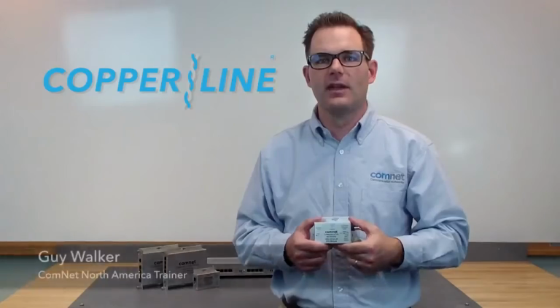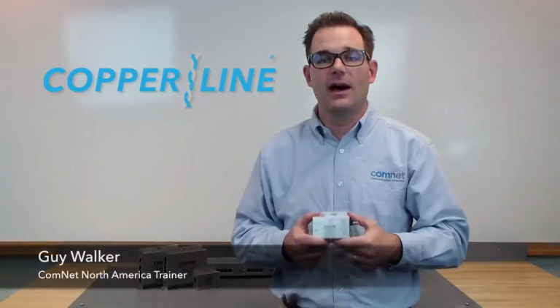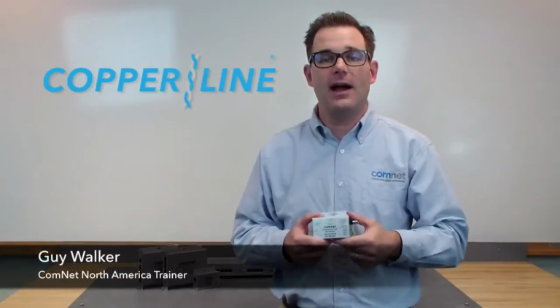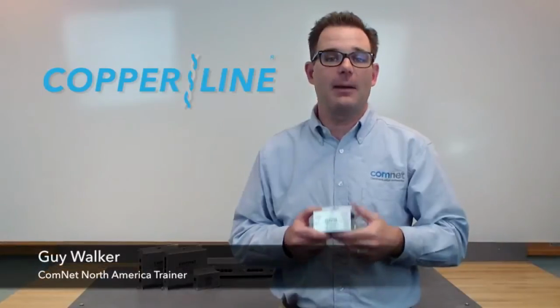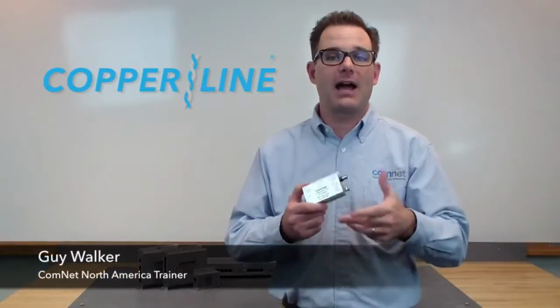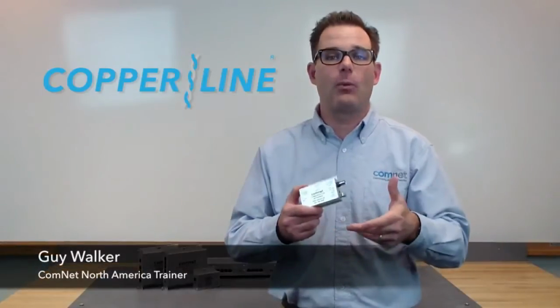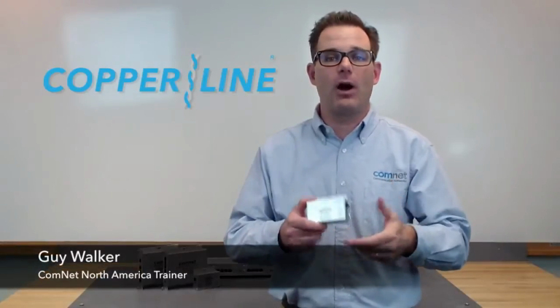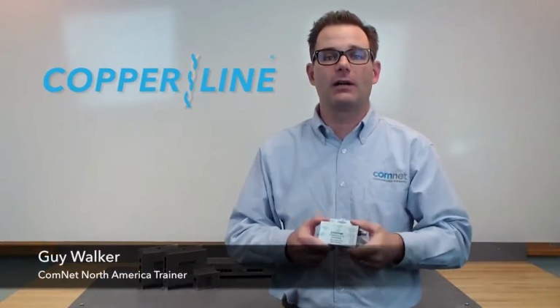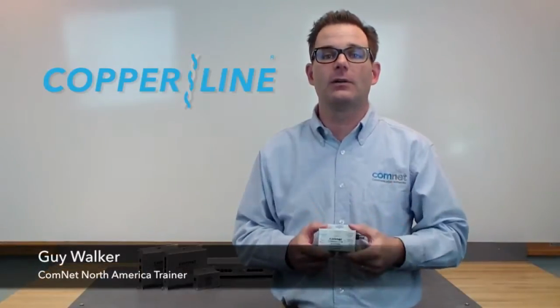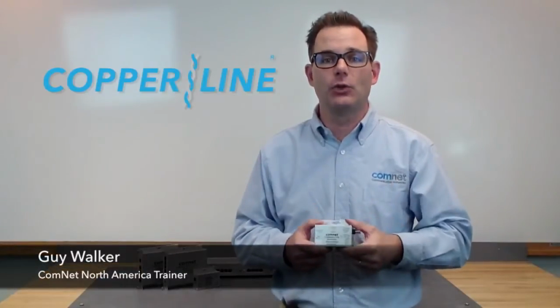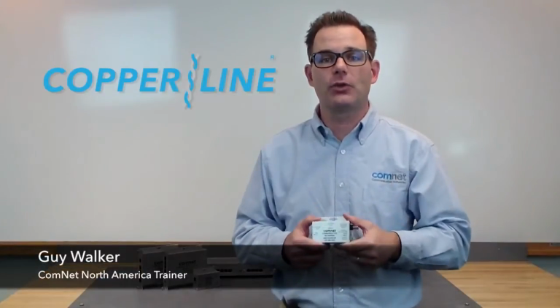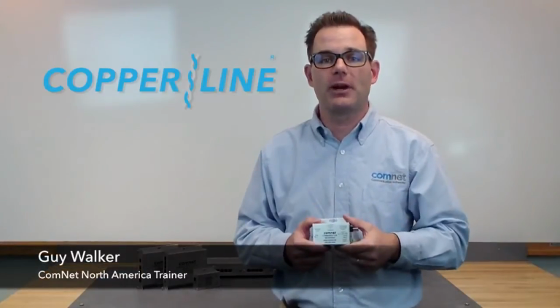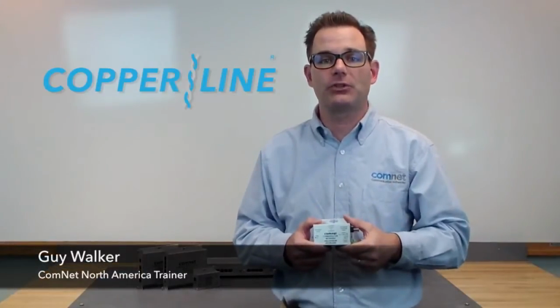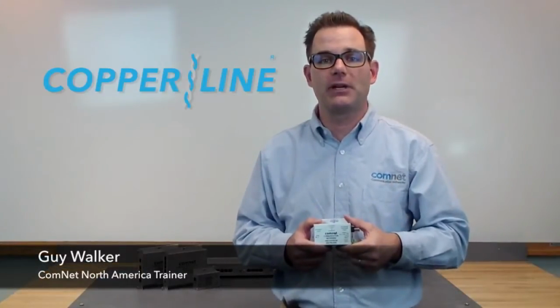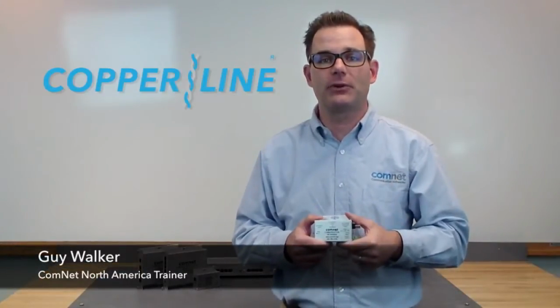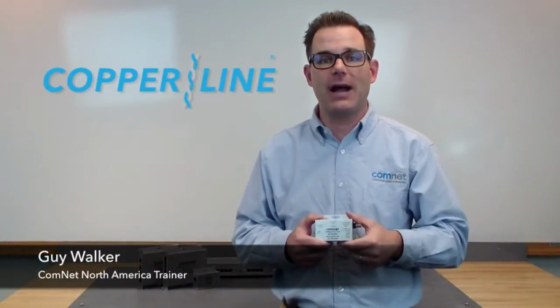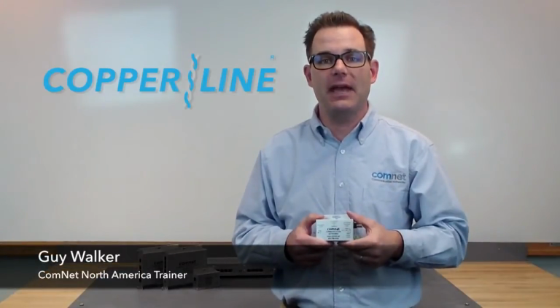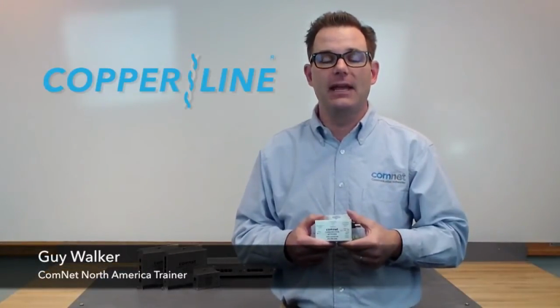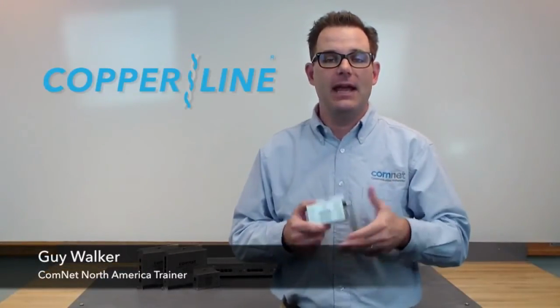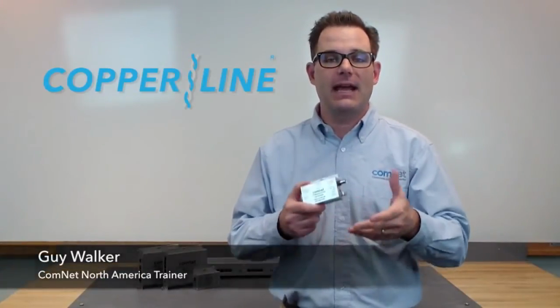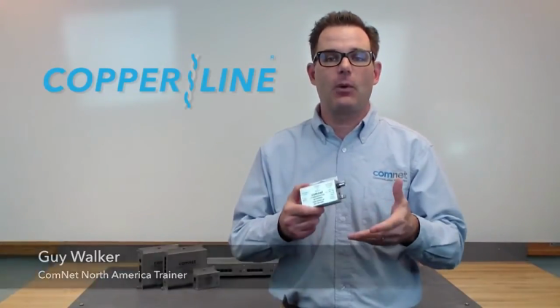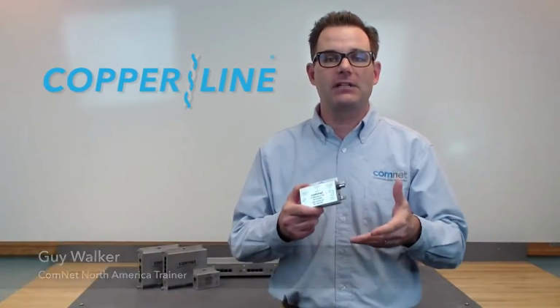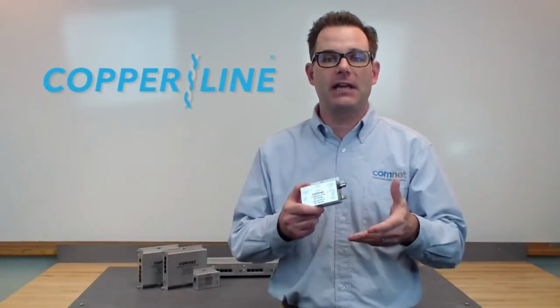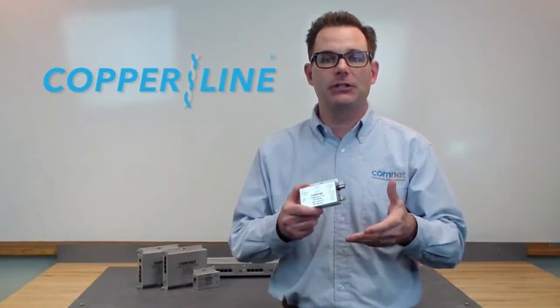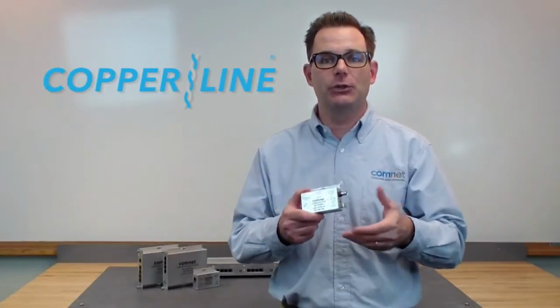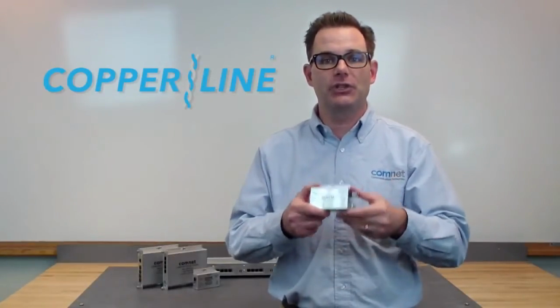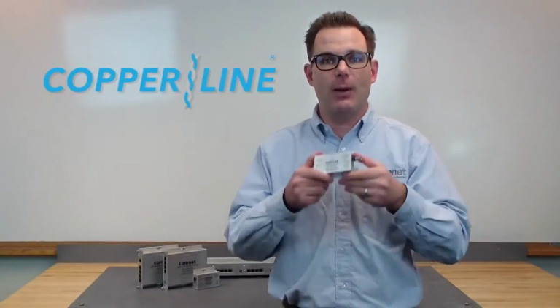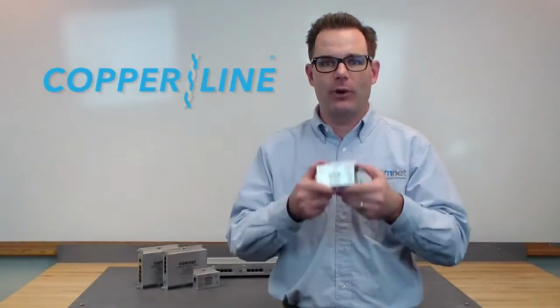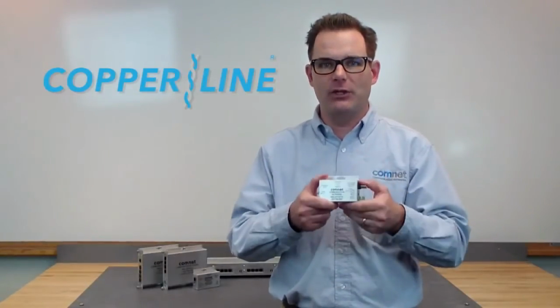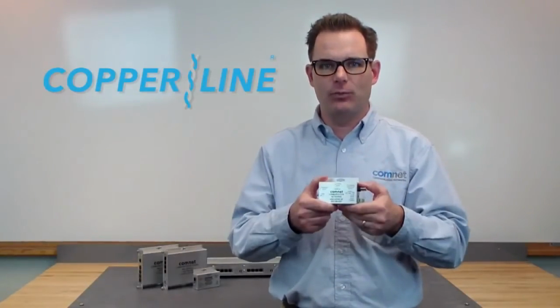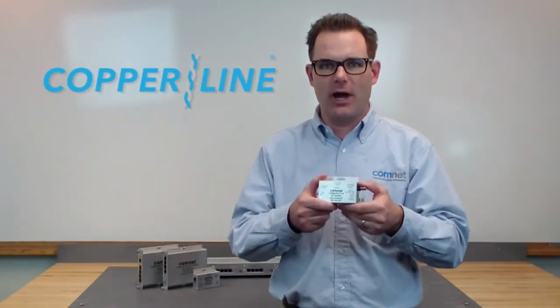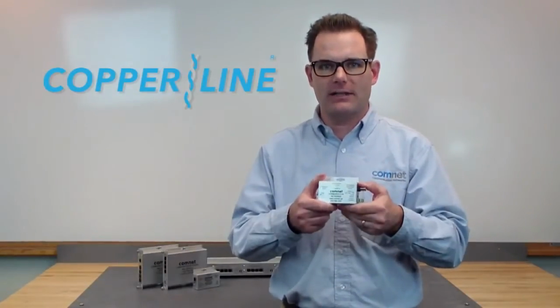Hi, I'm Guy Walker, North America trainer for ComNet, and I wanted to introduce a brand new product.